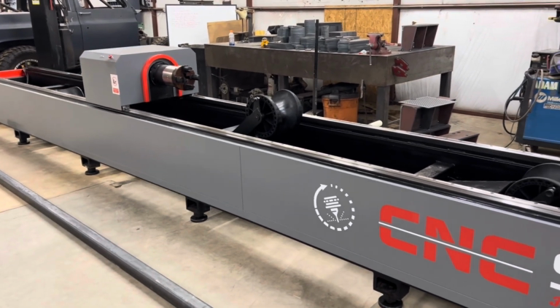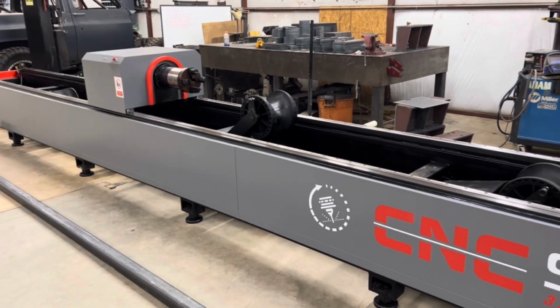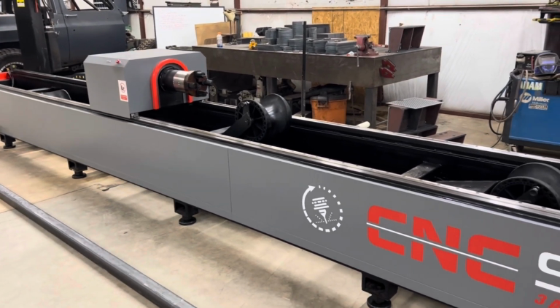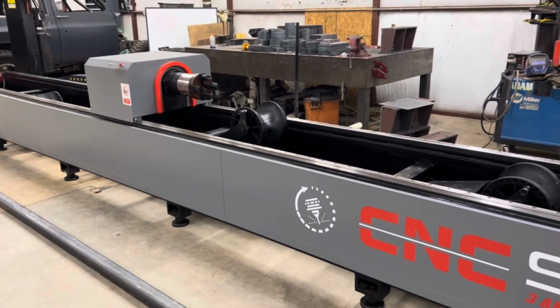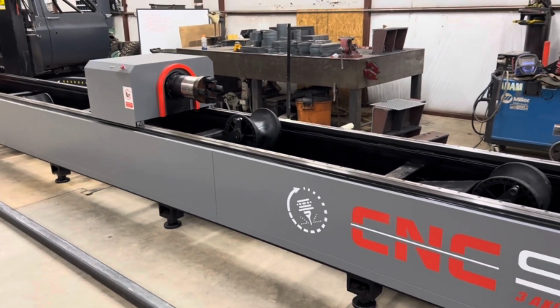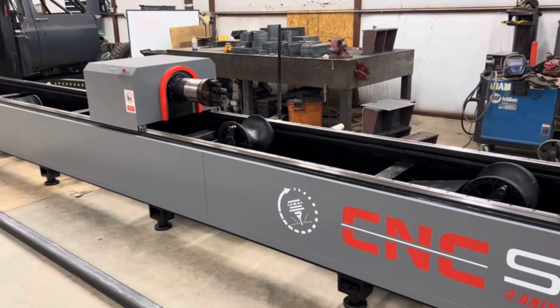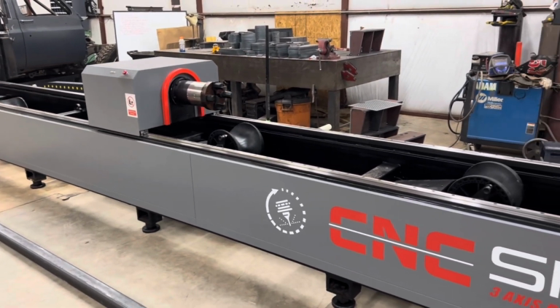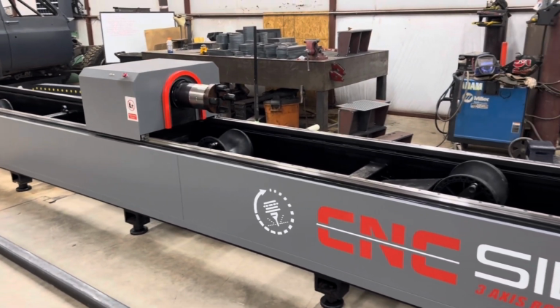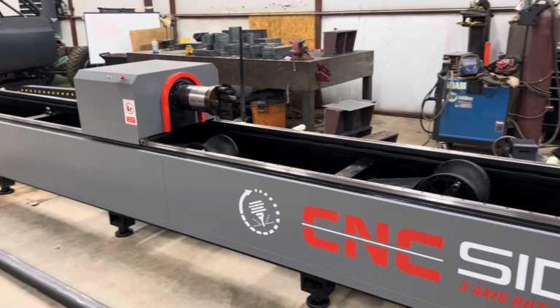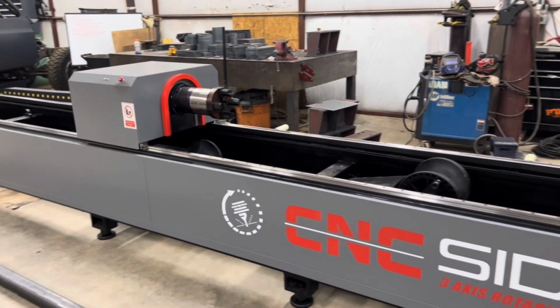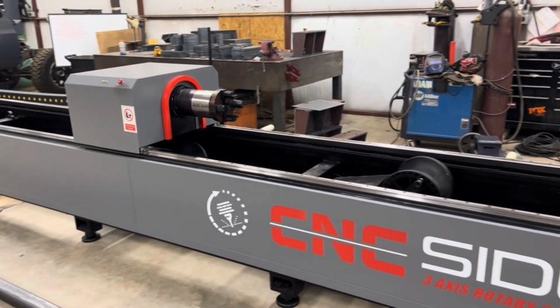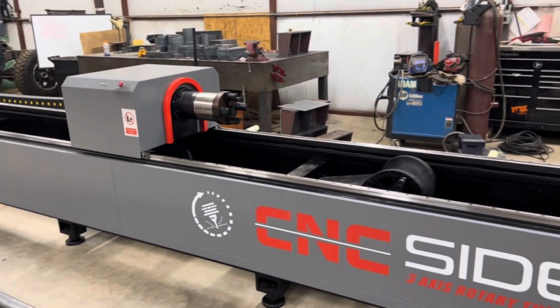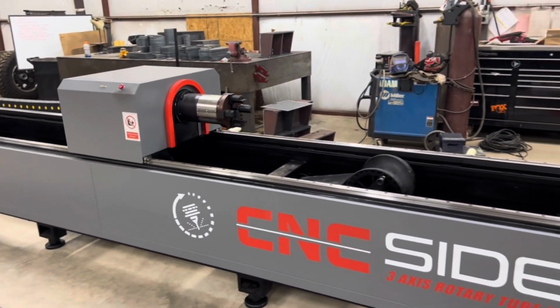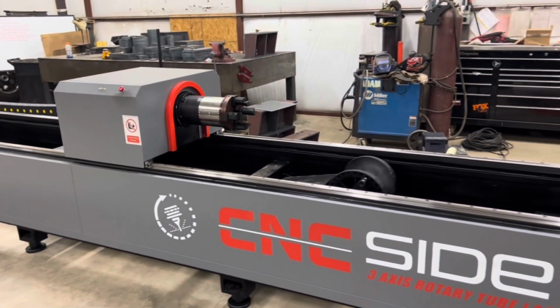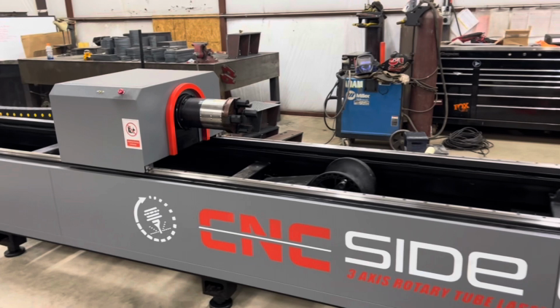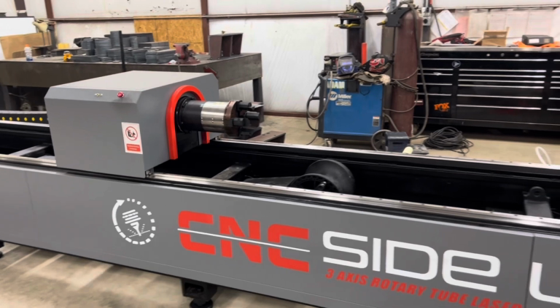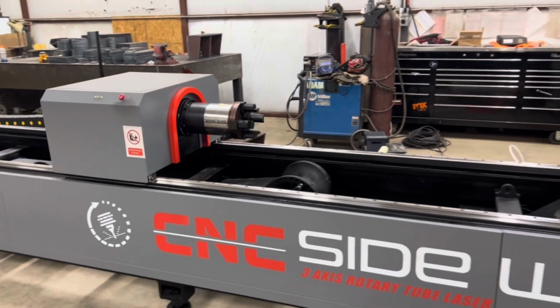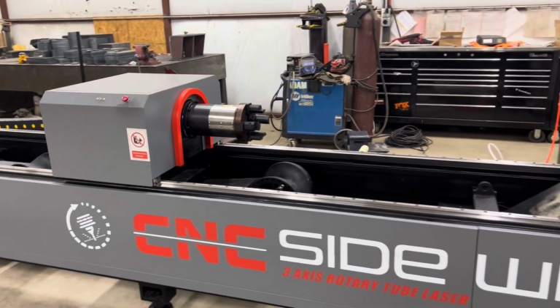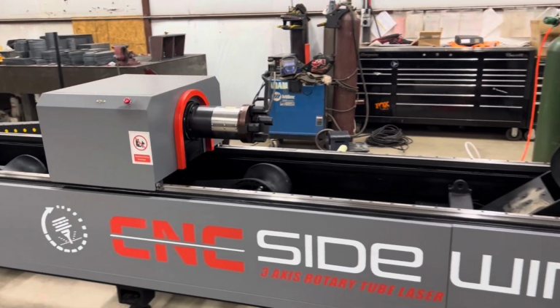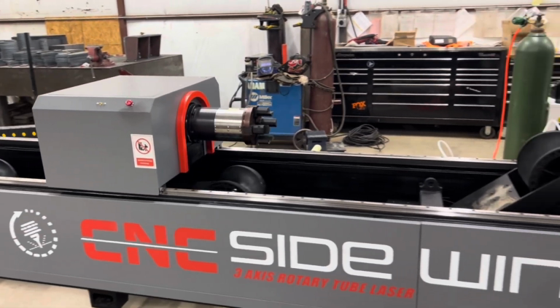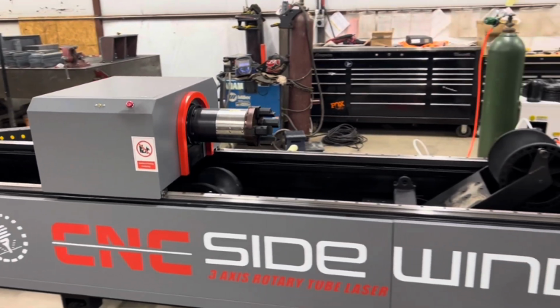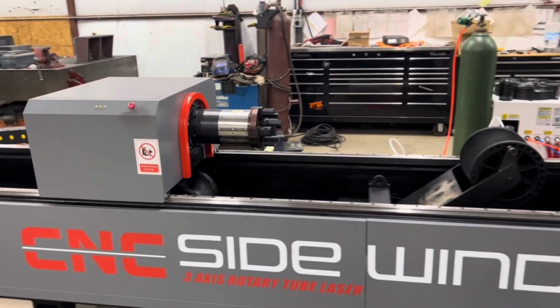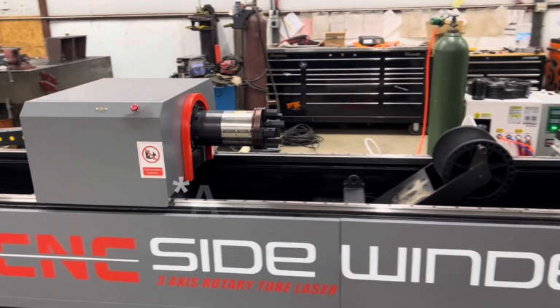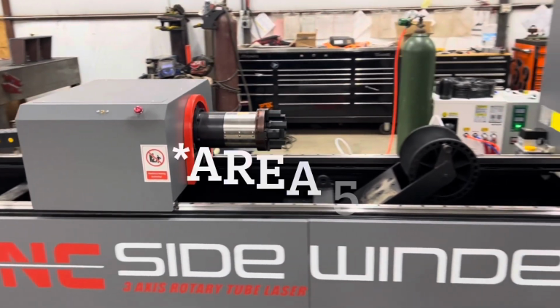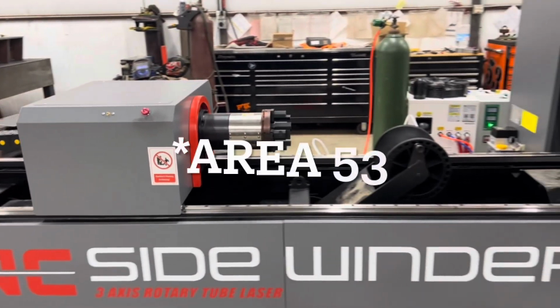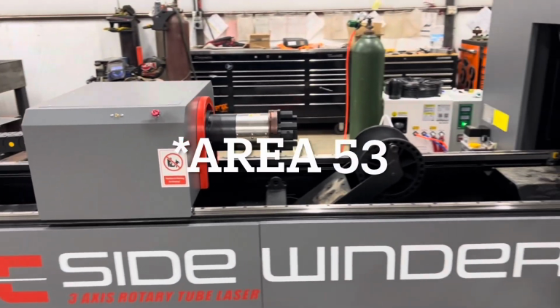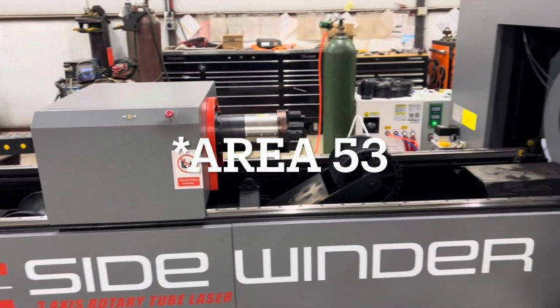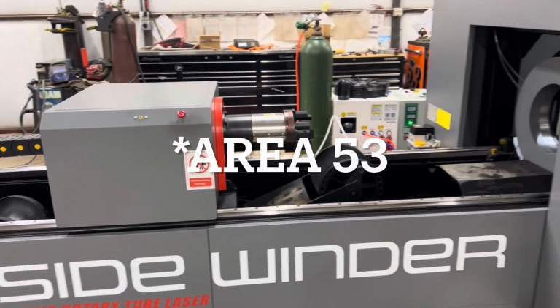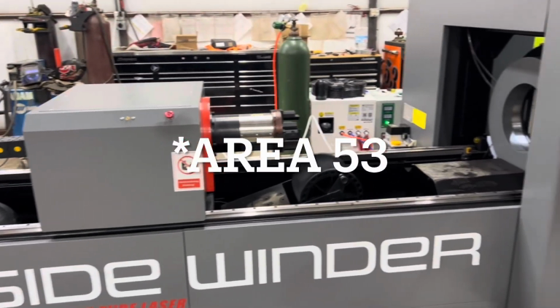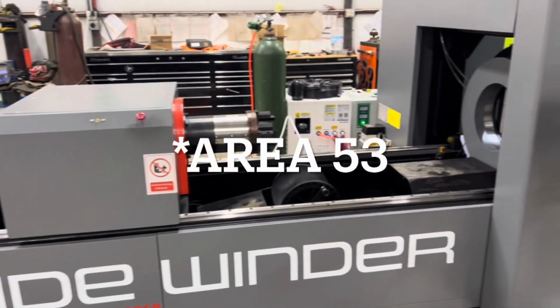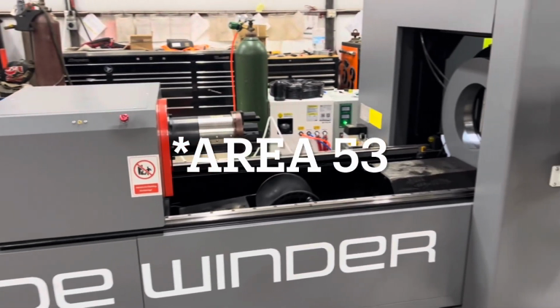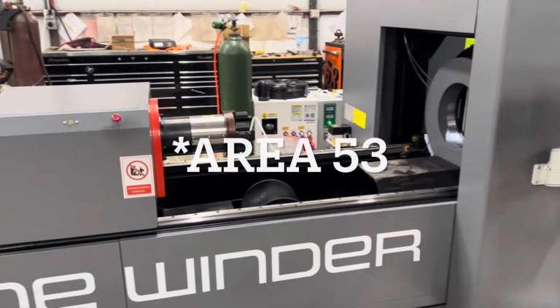We are back at Lund Motorsports, Area 51, near Wichita Falls, Texas.